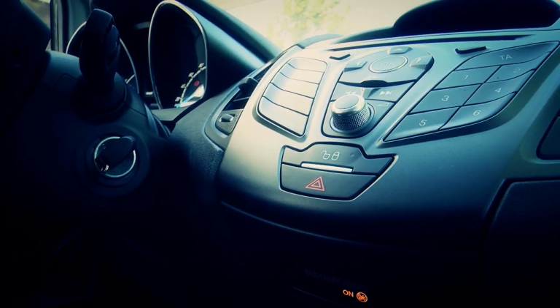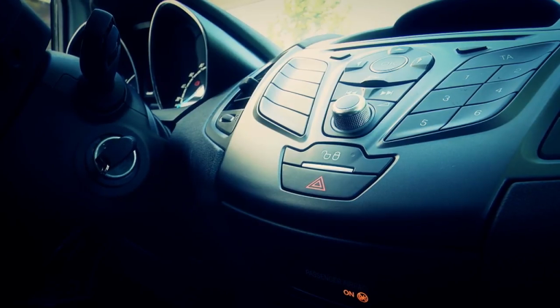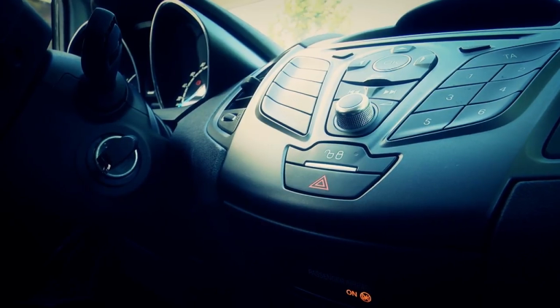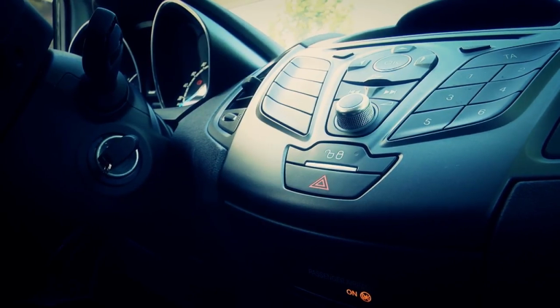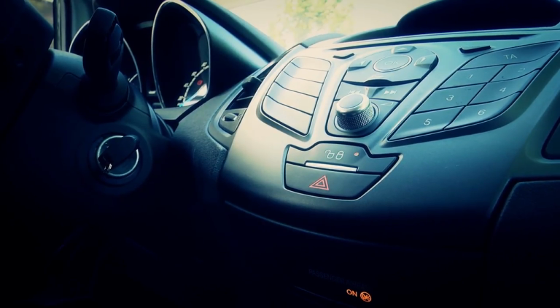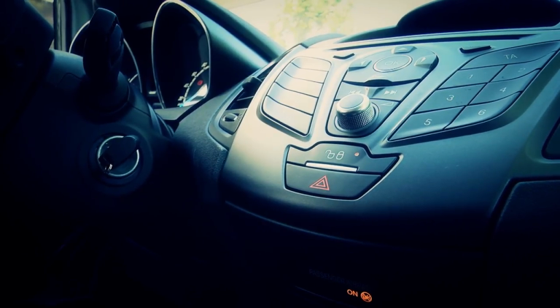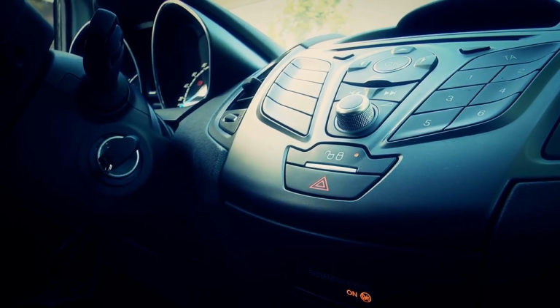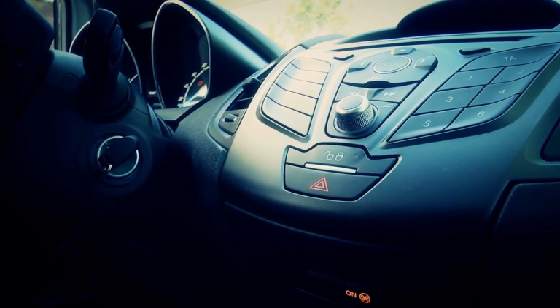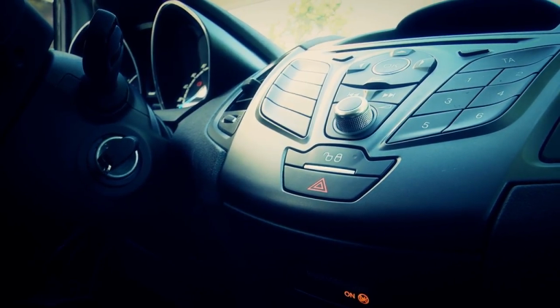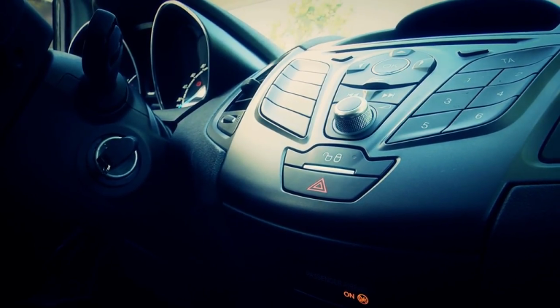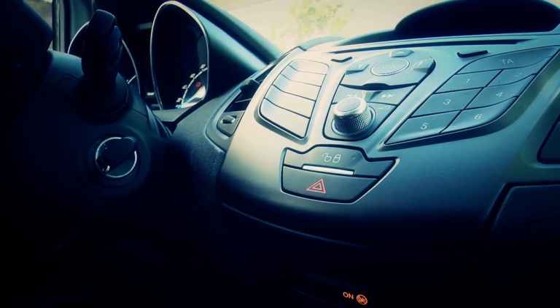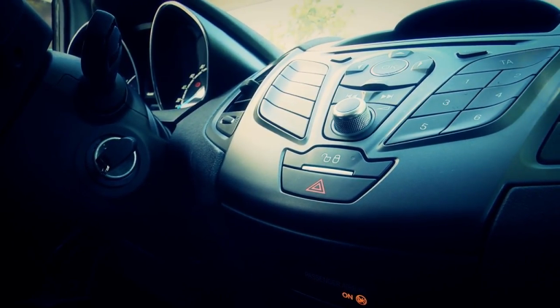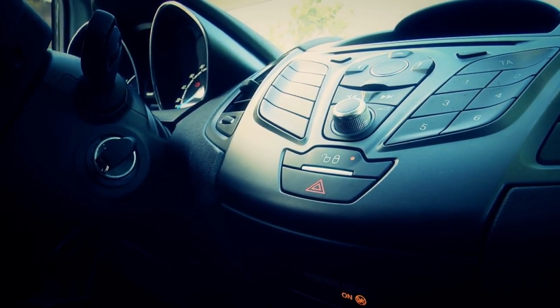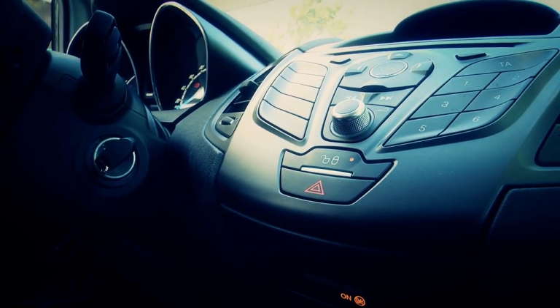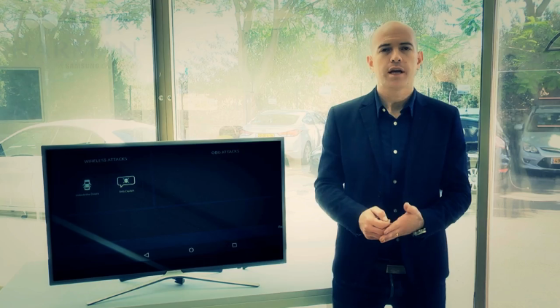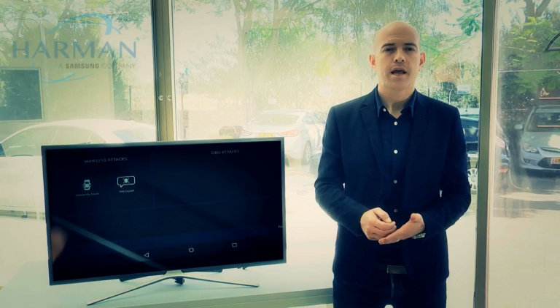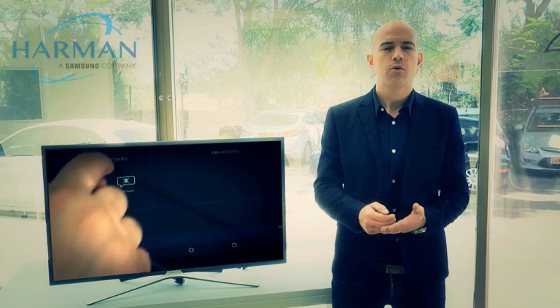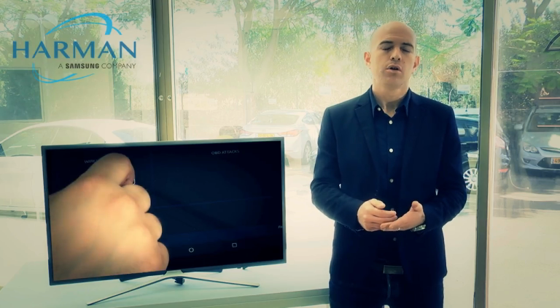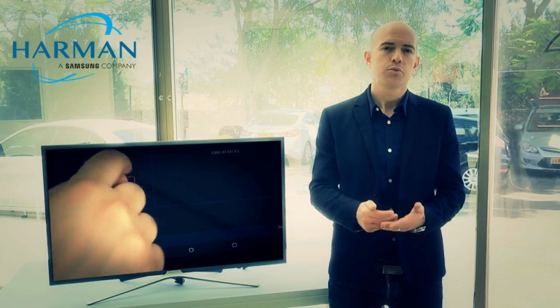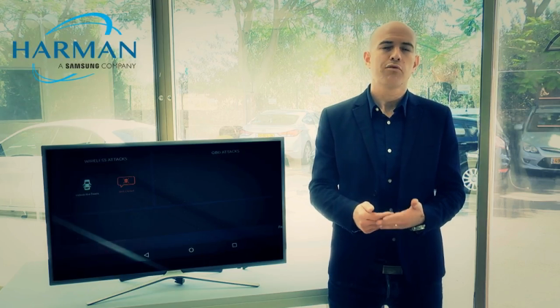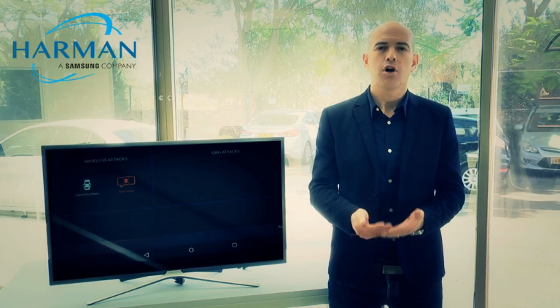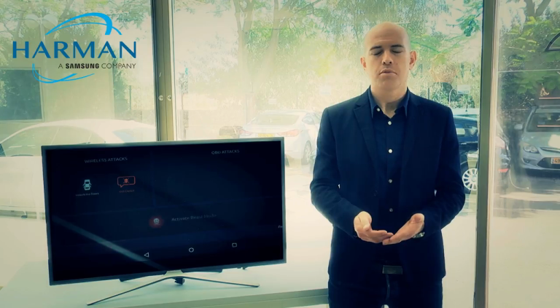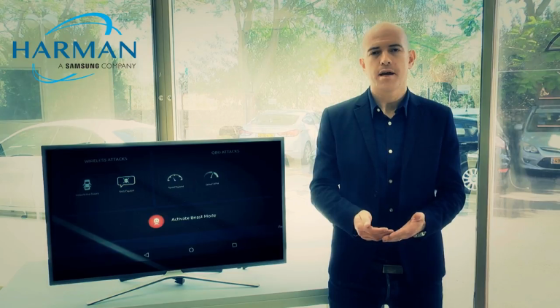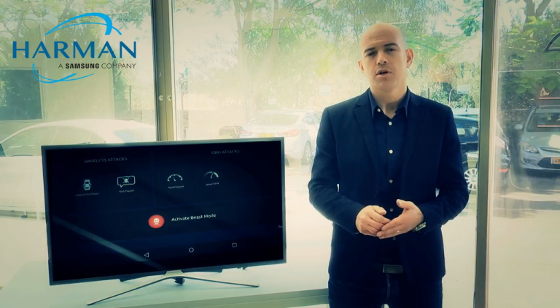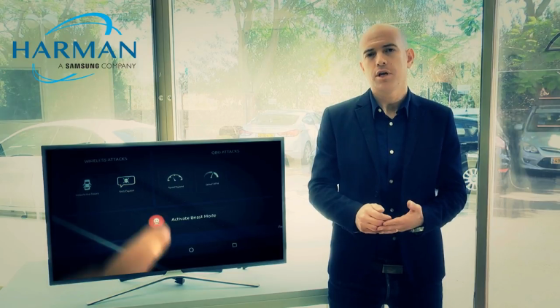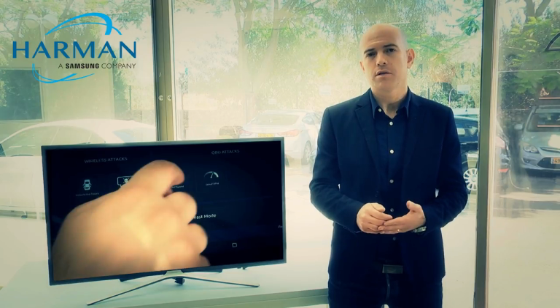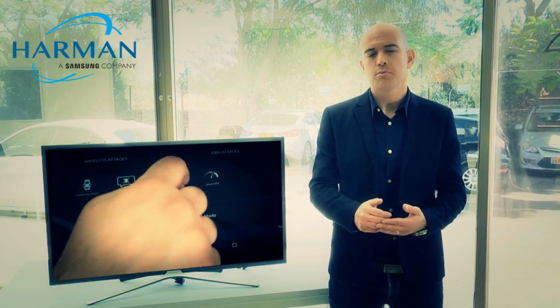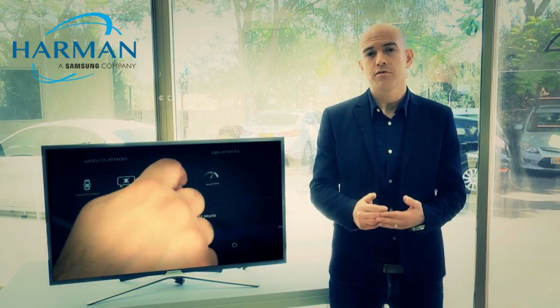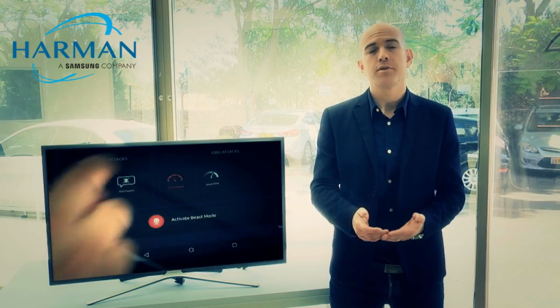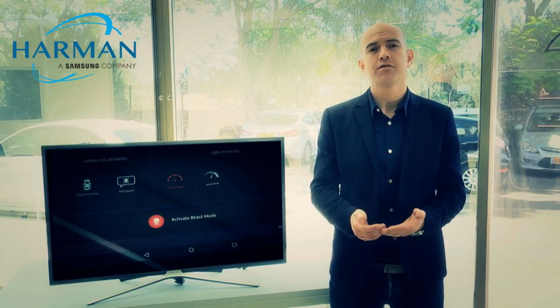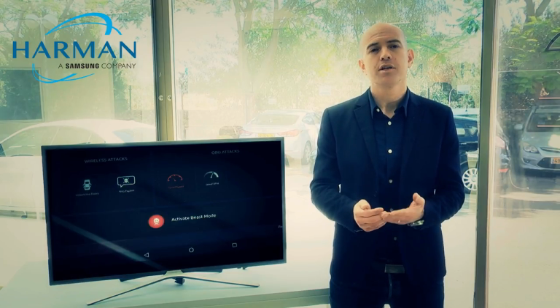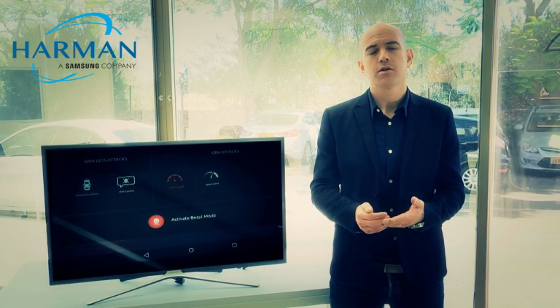The hacker can lock and unlock the doors, he can spoof the RPM, and he can spoof the speed of the vehicle.